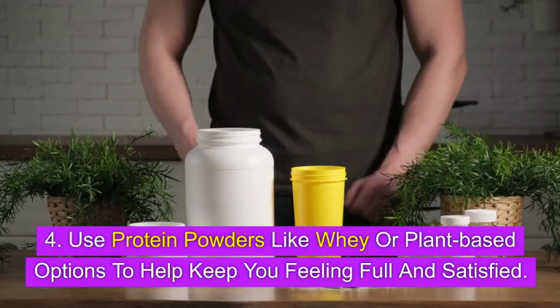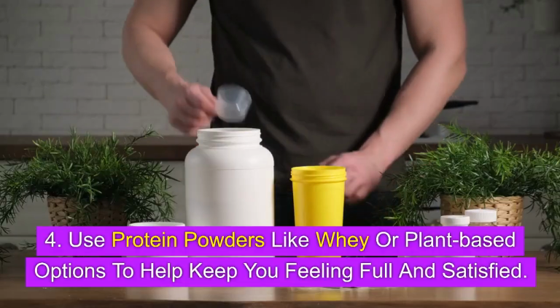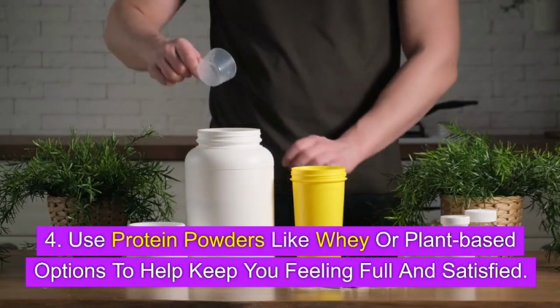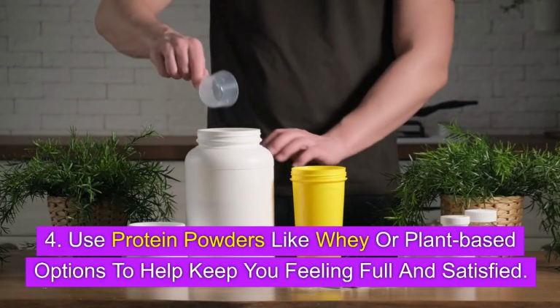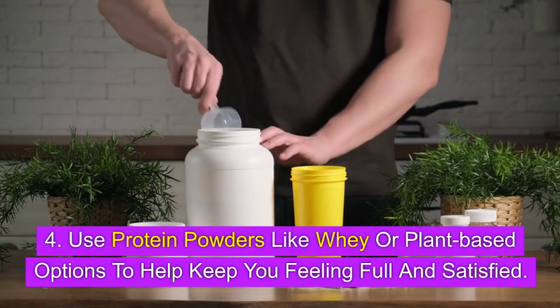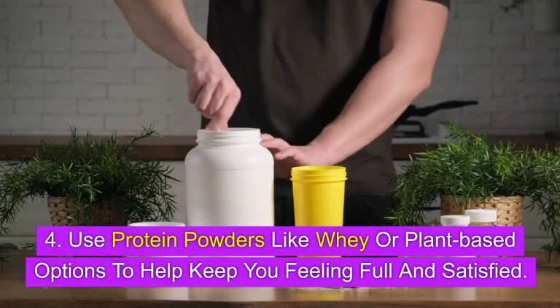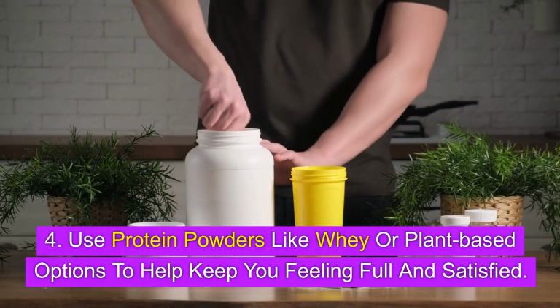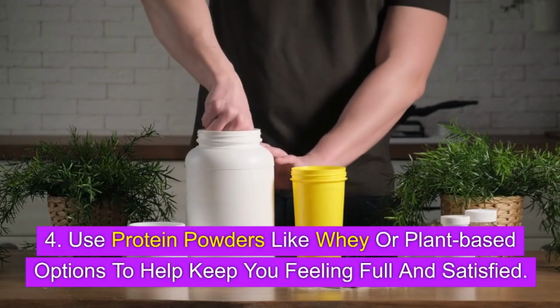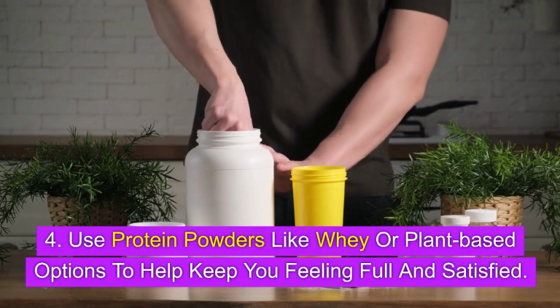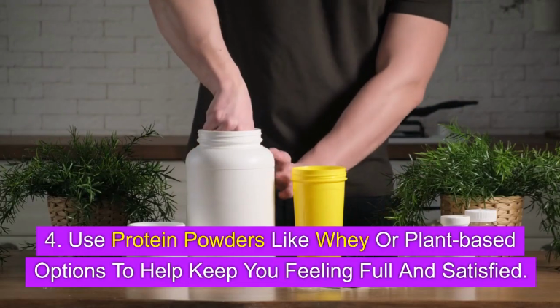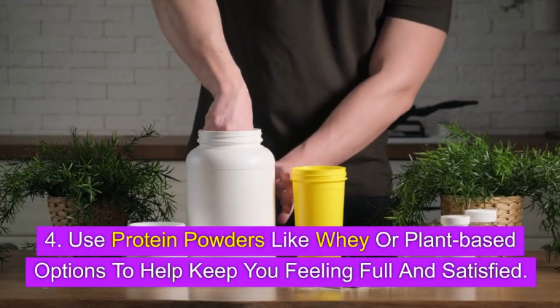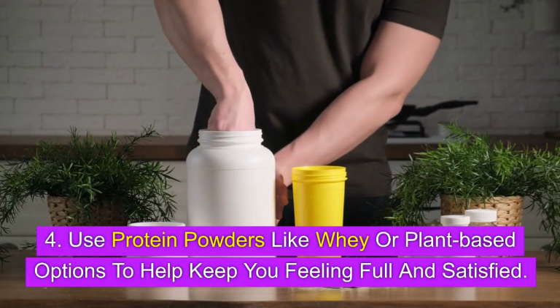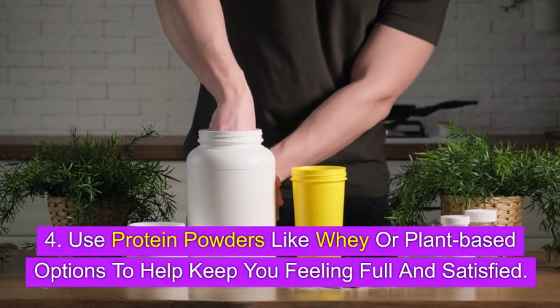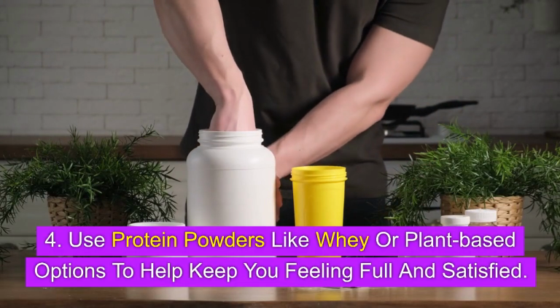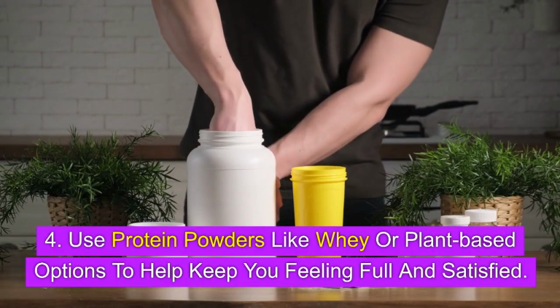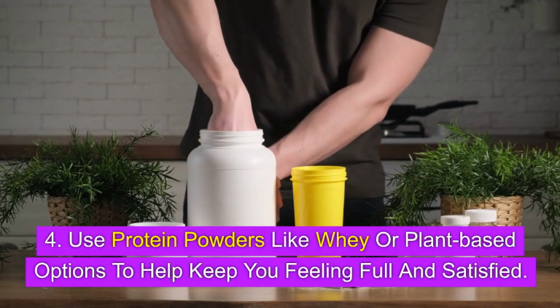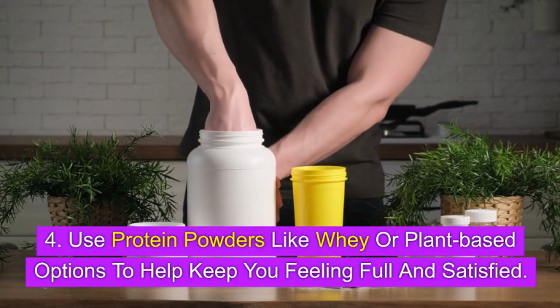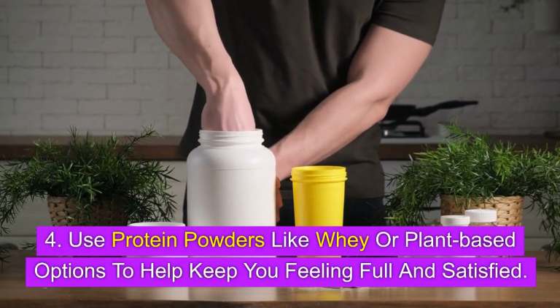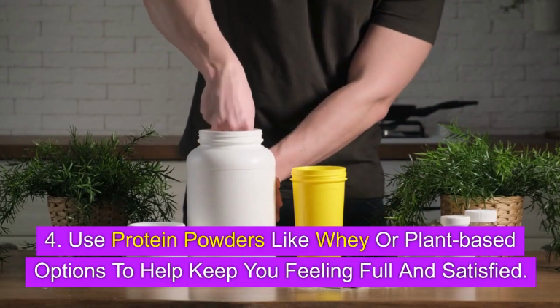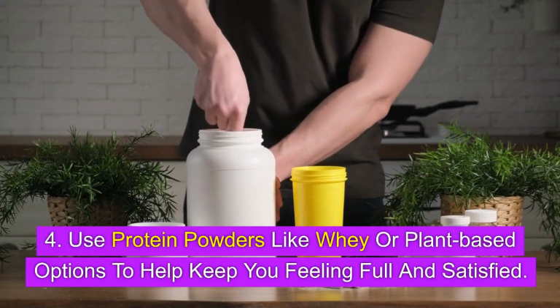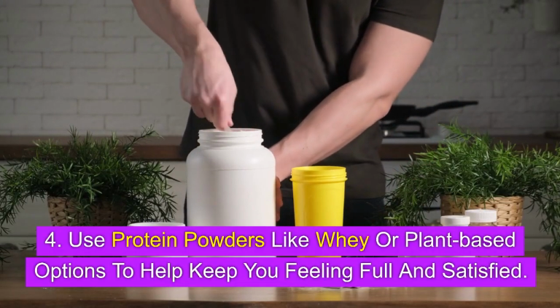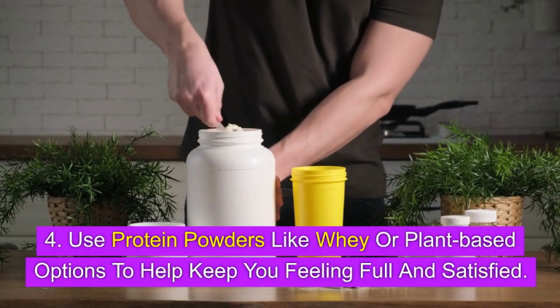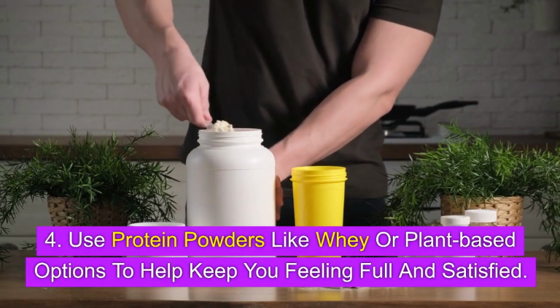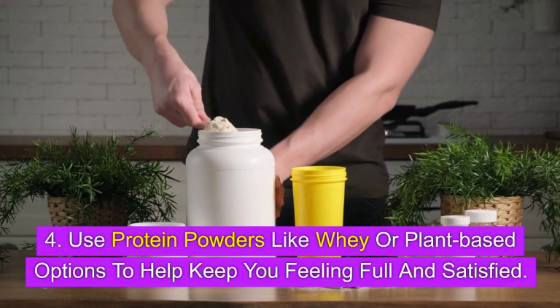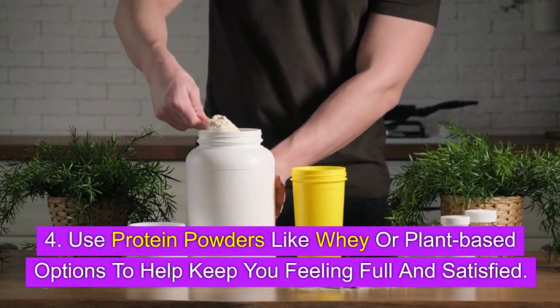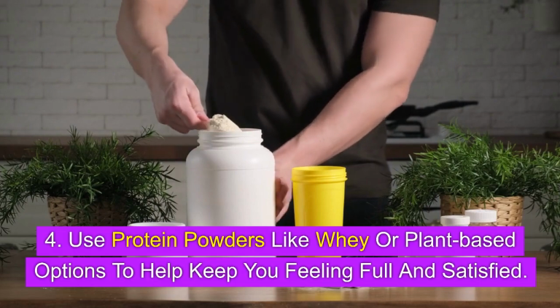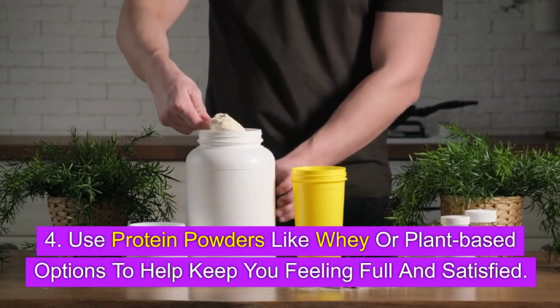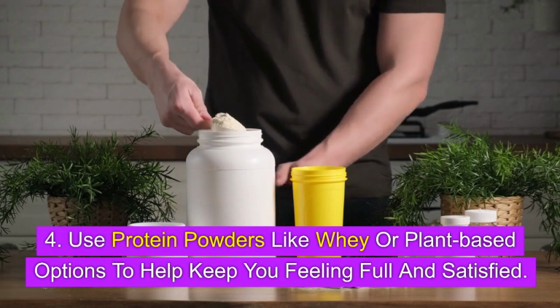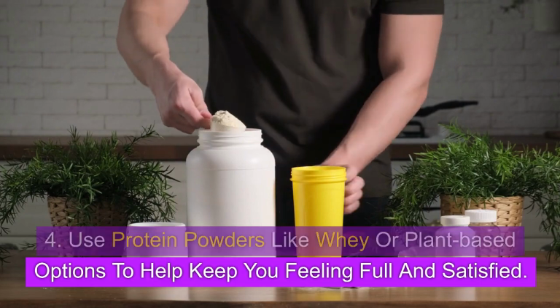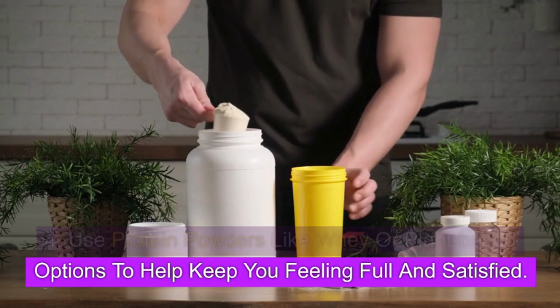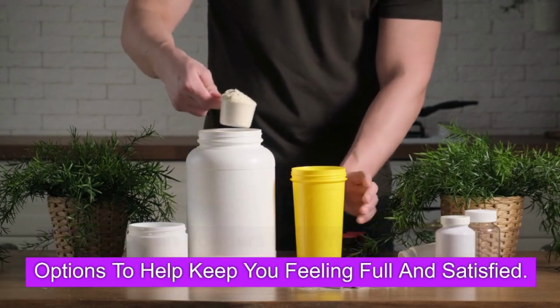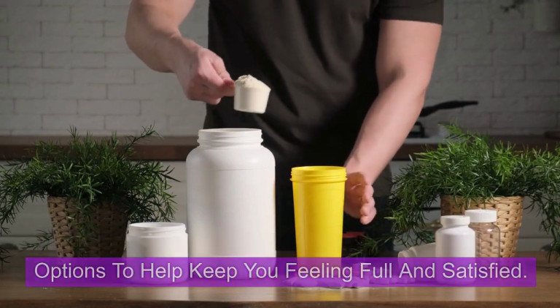4. Use protein powders like whey or plant-based options to help keep you feeling full and satisfied.